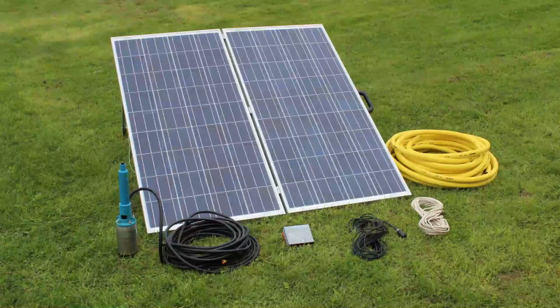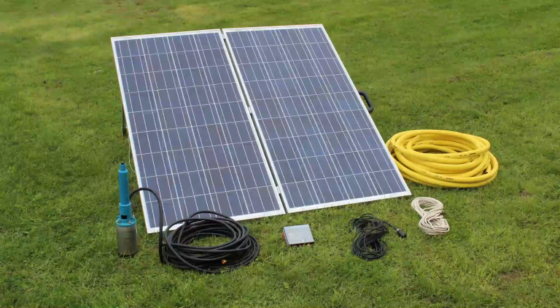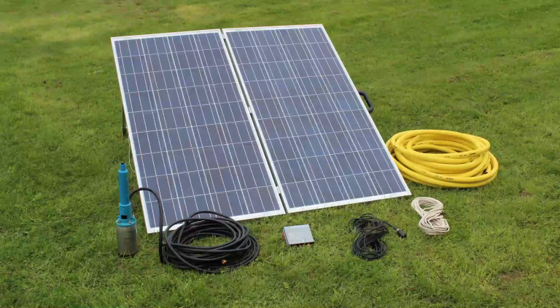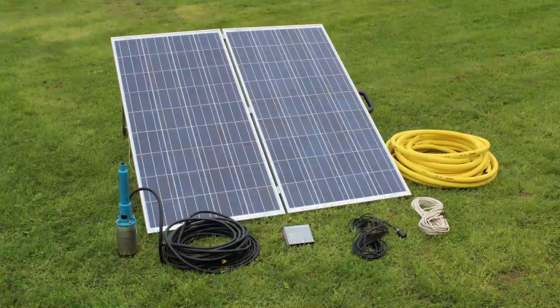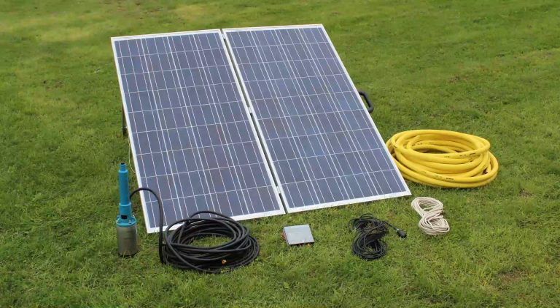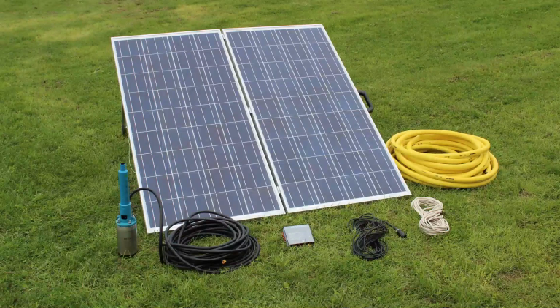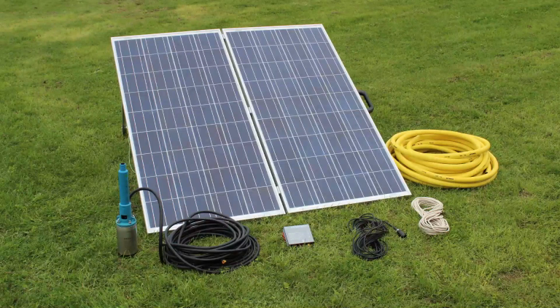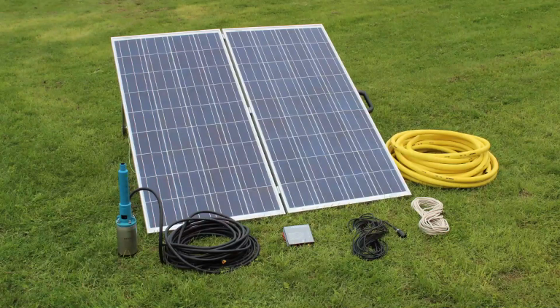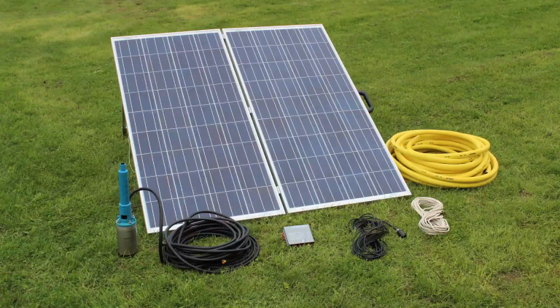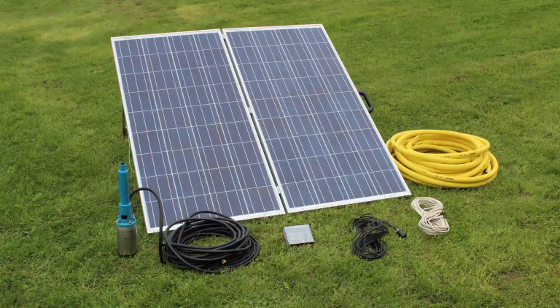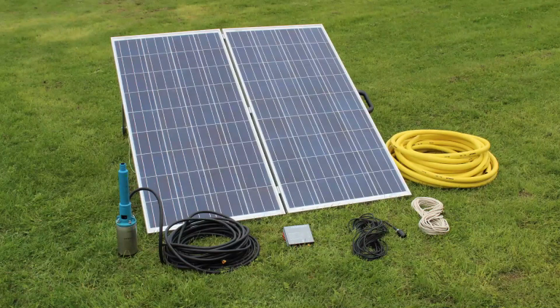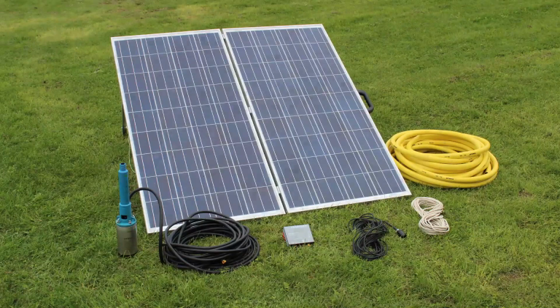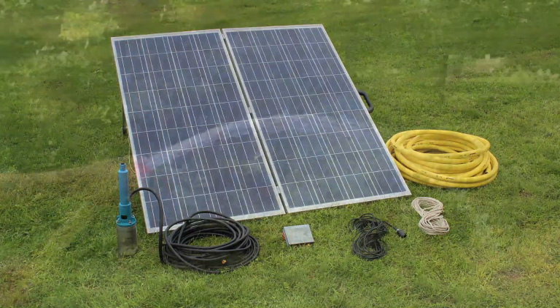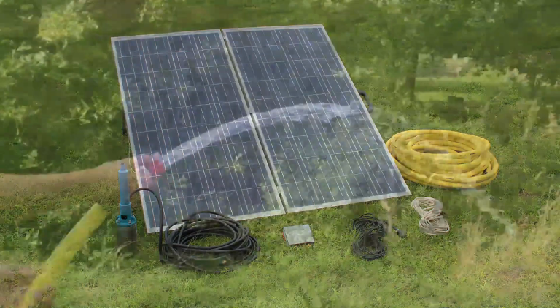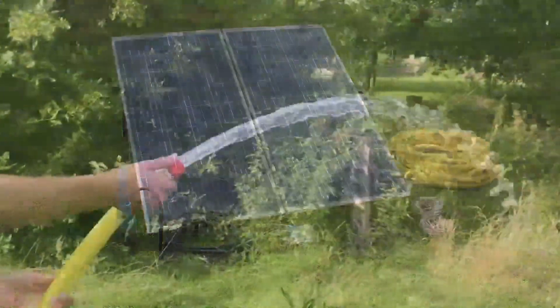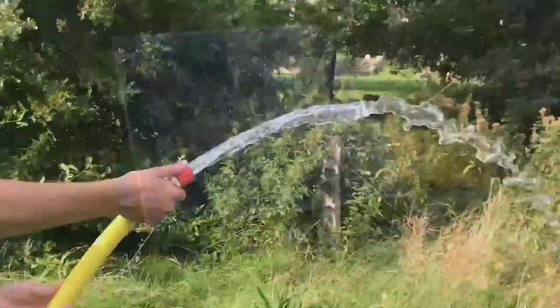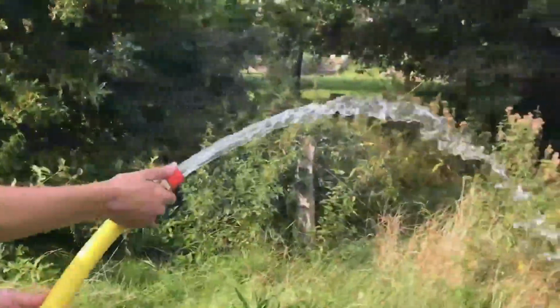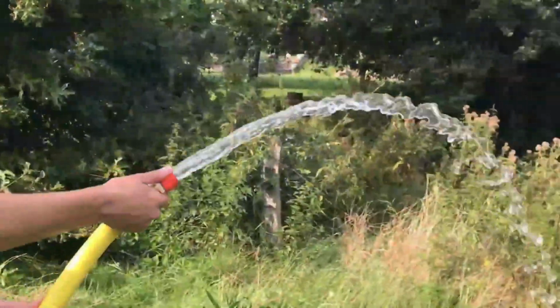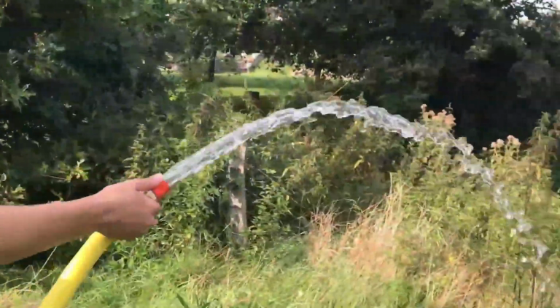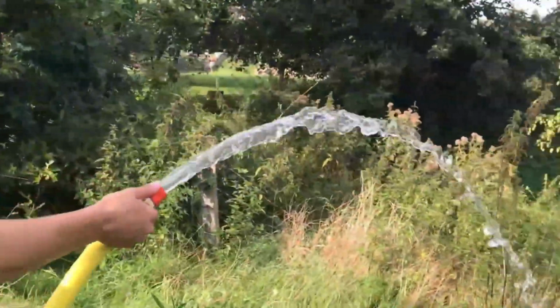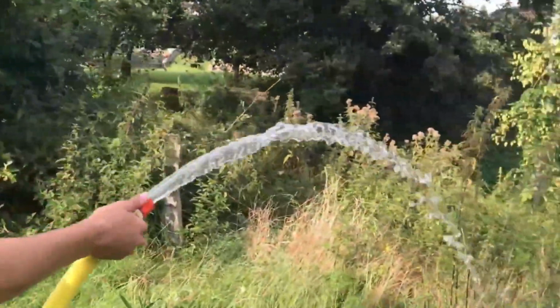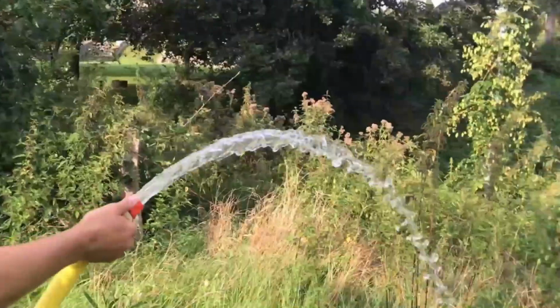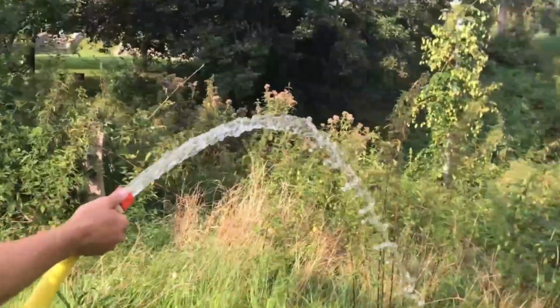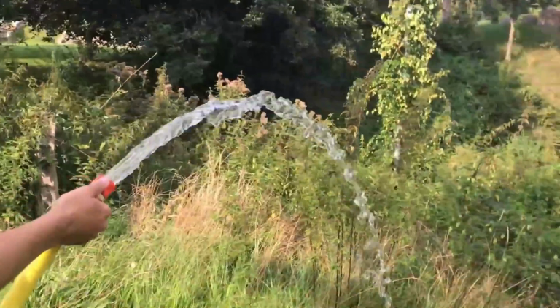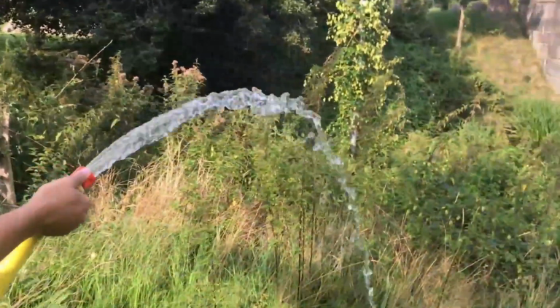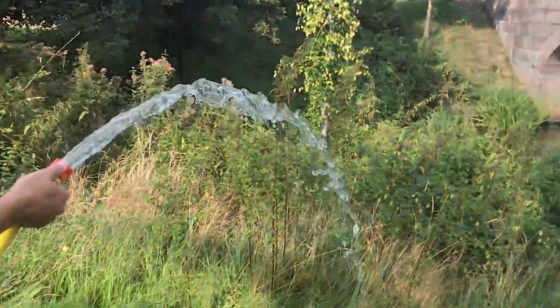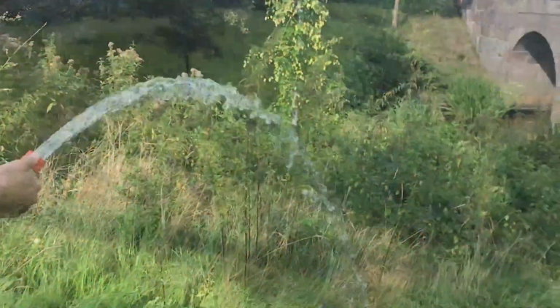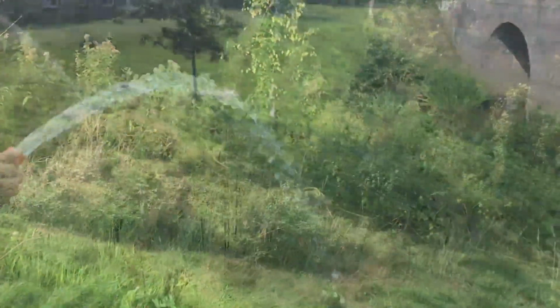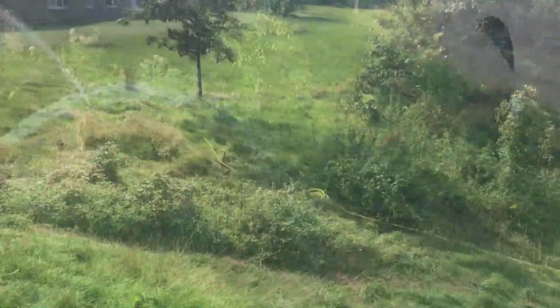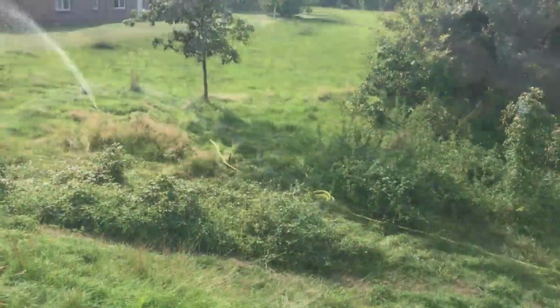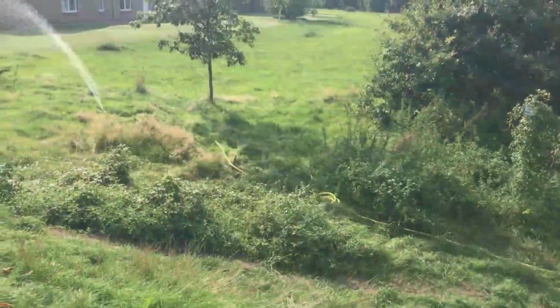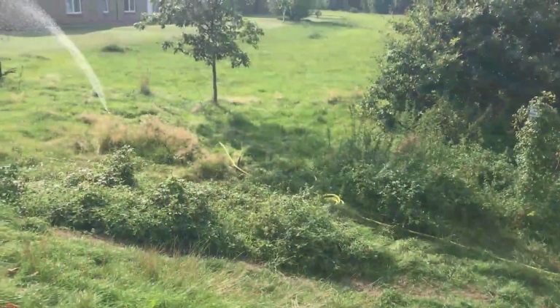We hope you've enjoyed this video and we look forward to hearing about your experience with the PS2-100 pump.